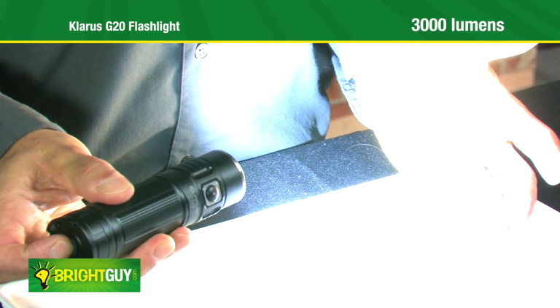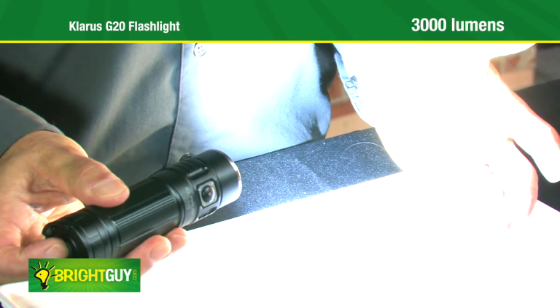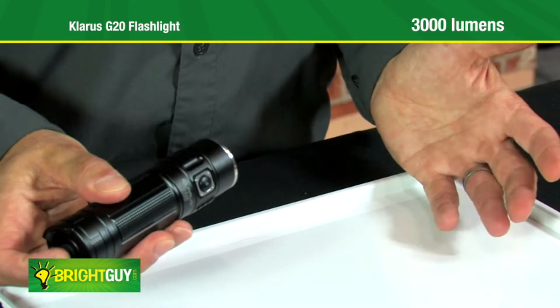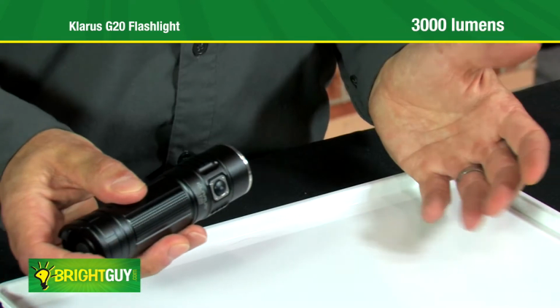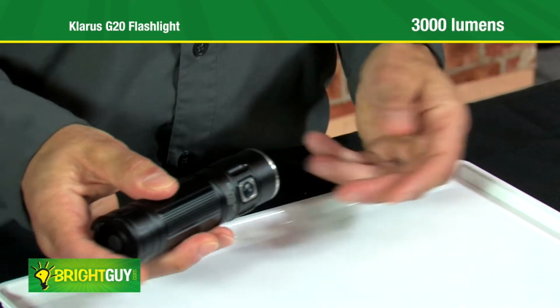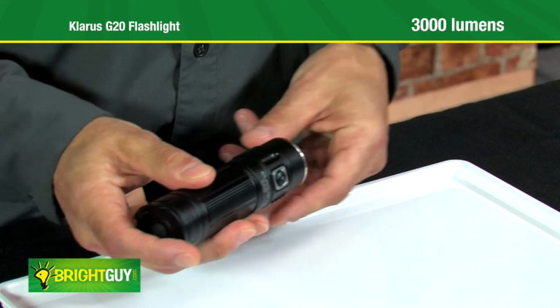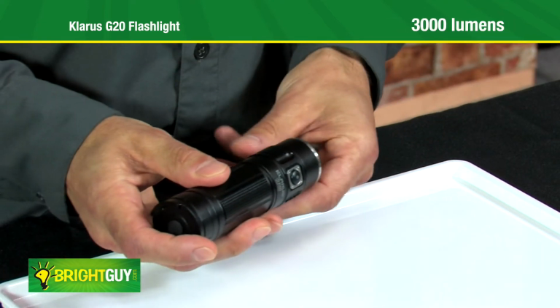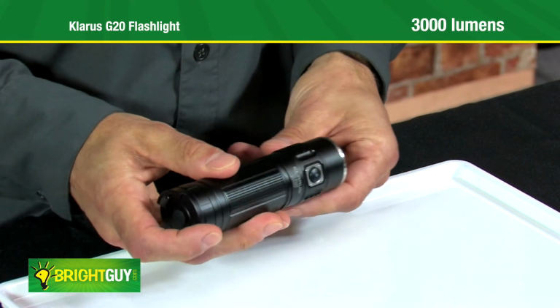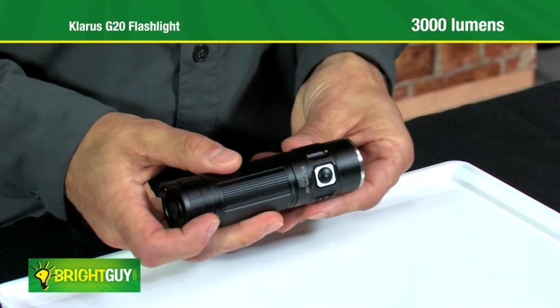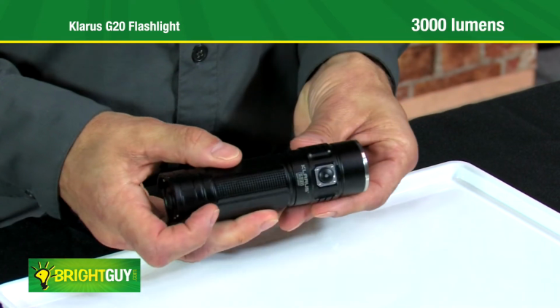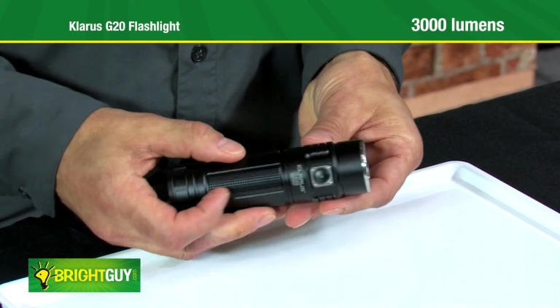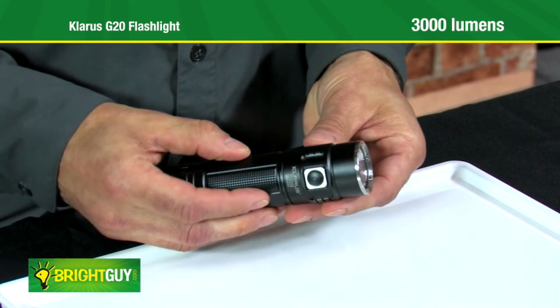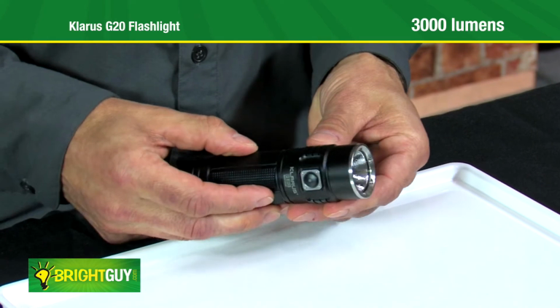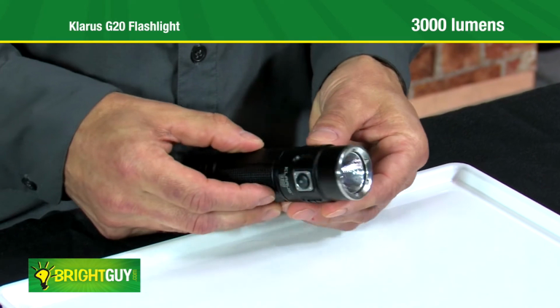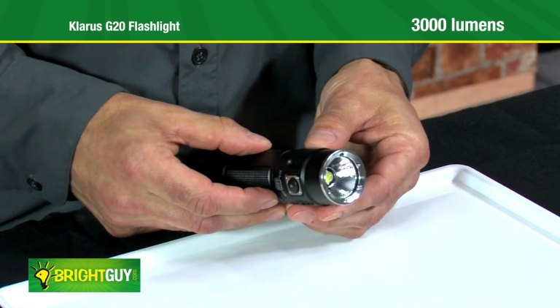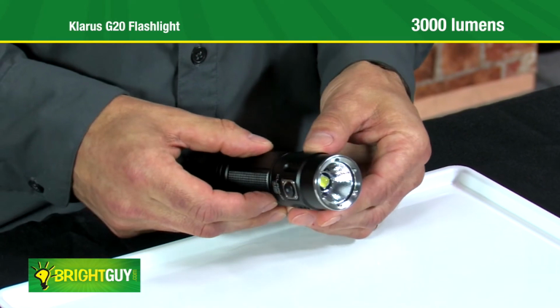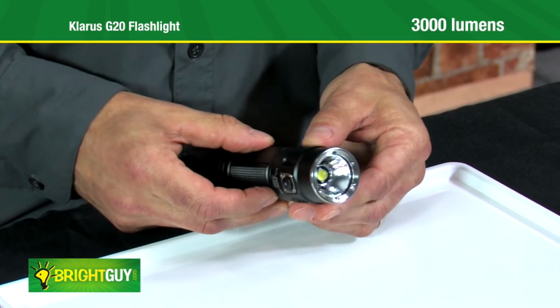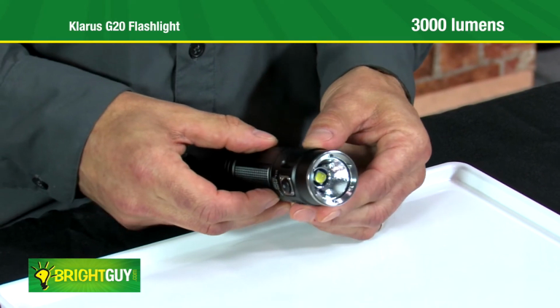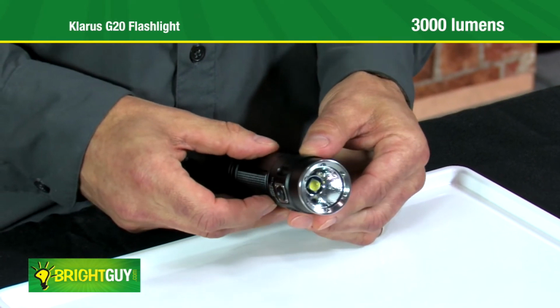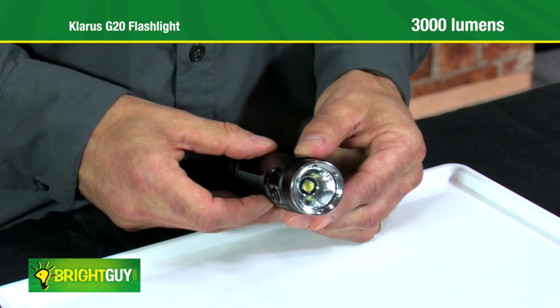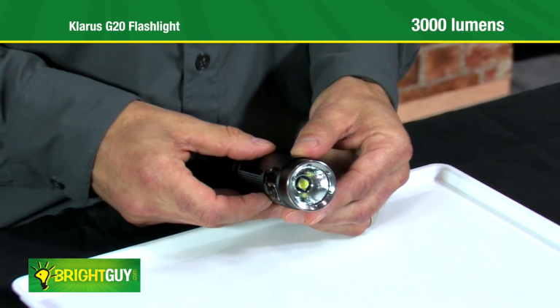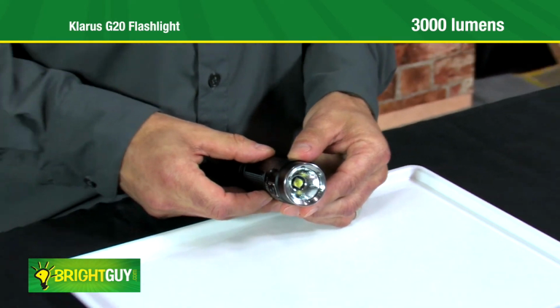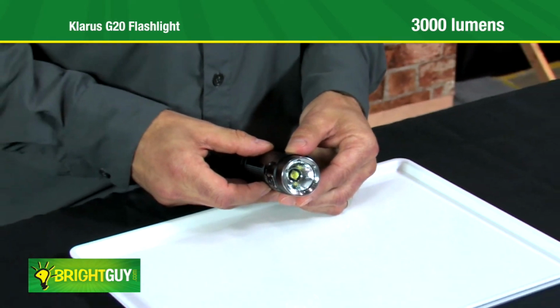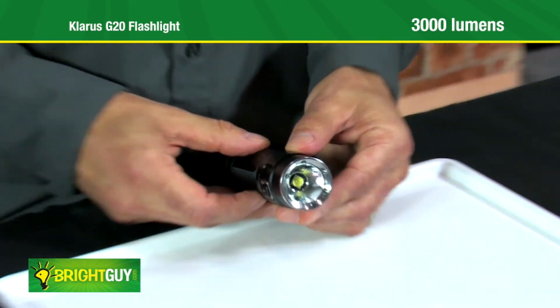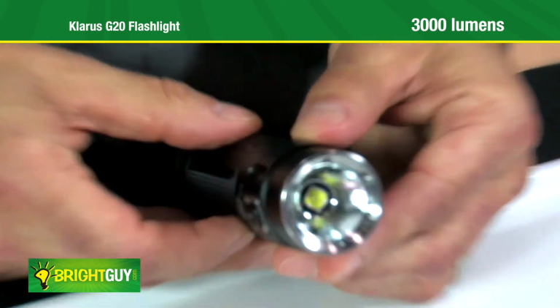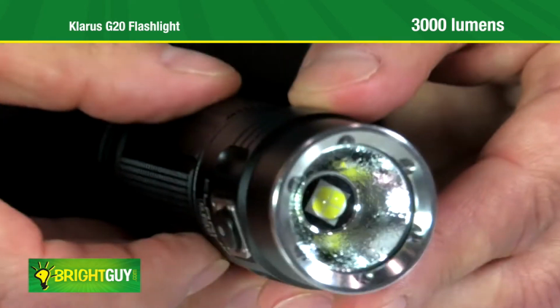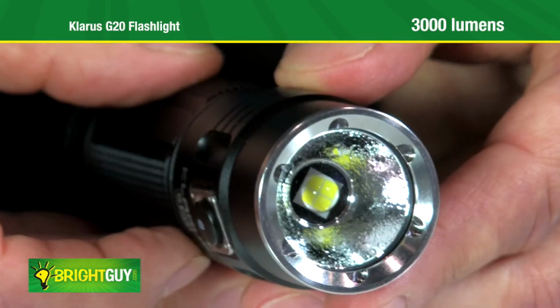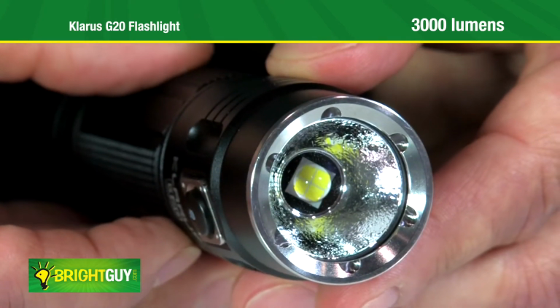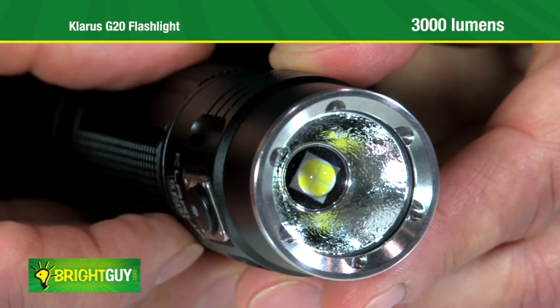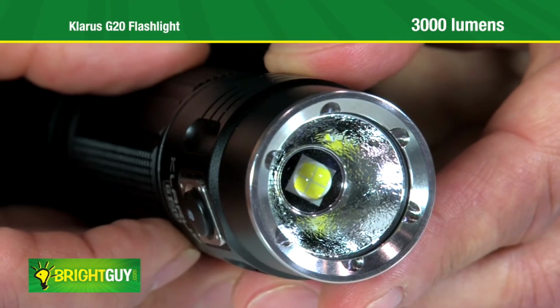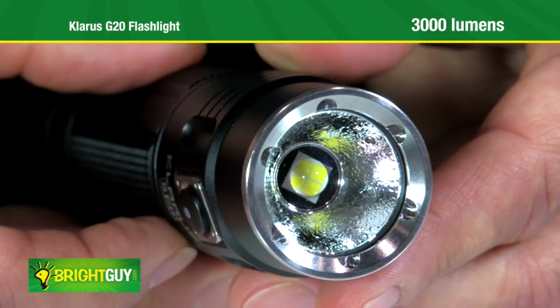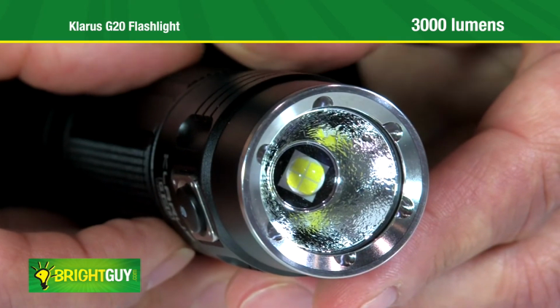The shallow textured reflector provides a wide, smooth beam pattern that can shine up to 492 feet.